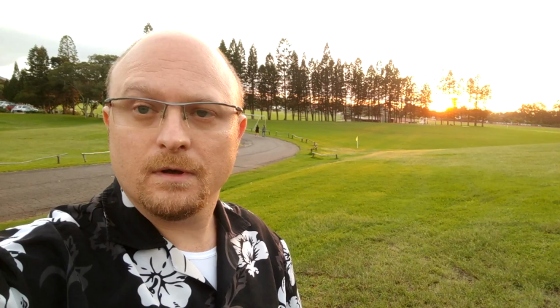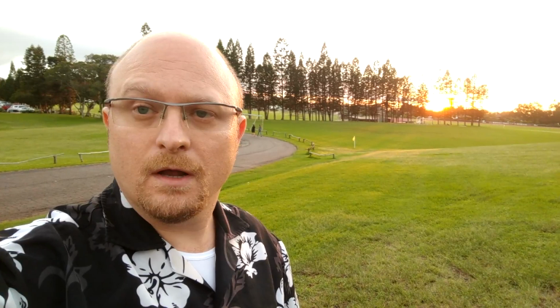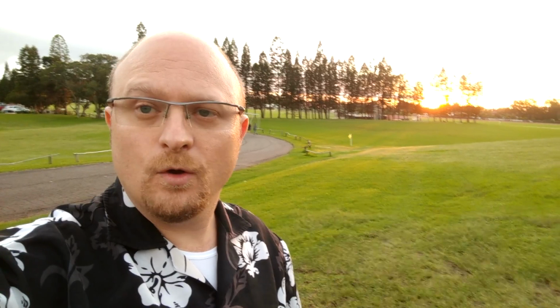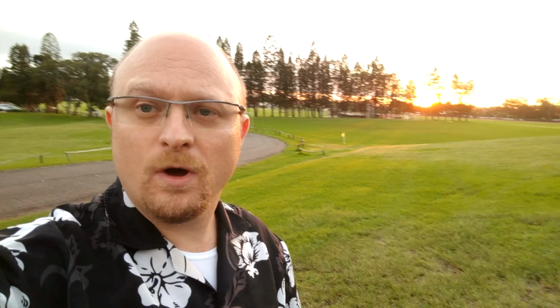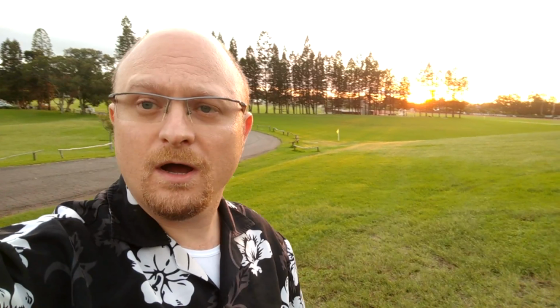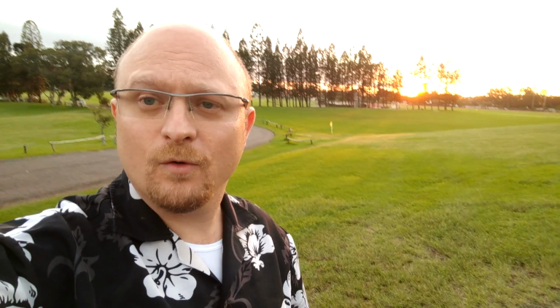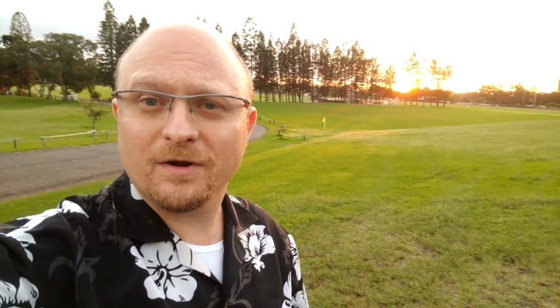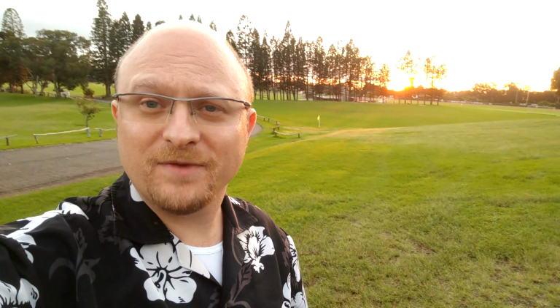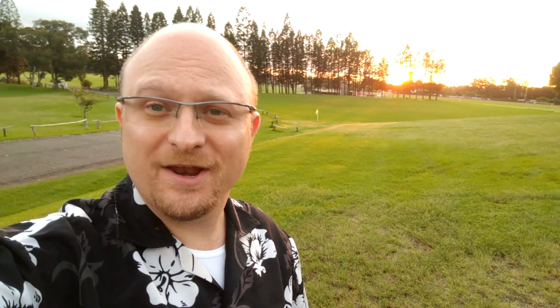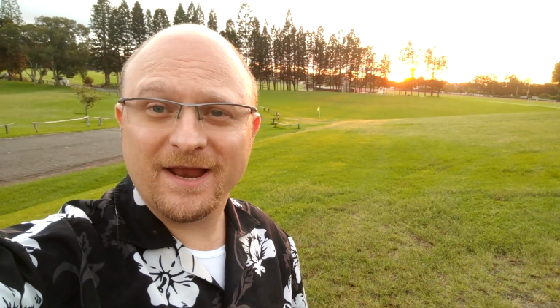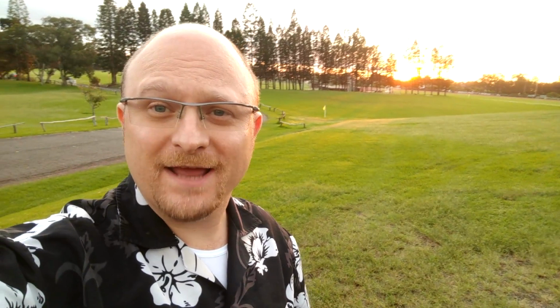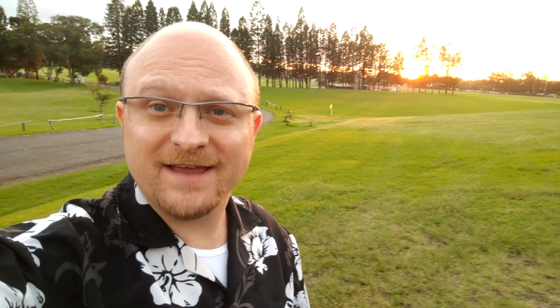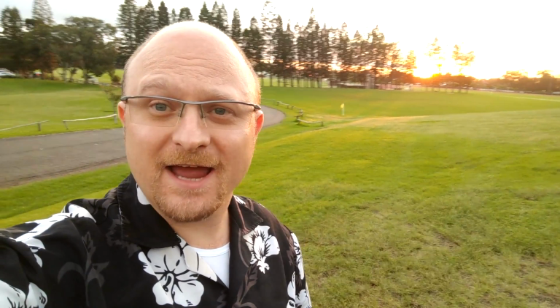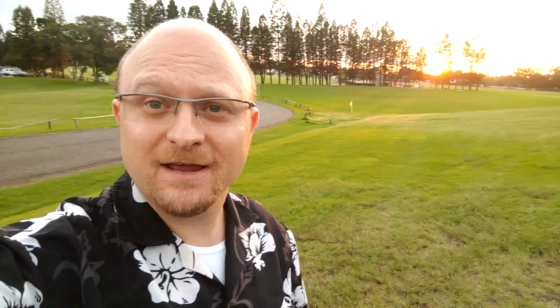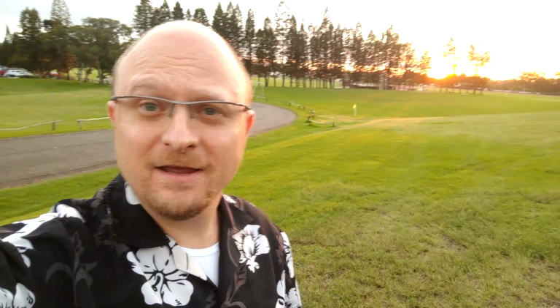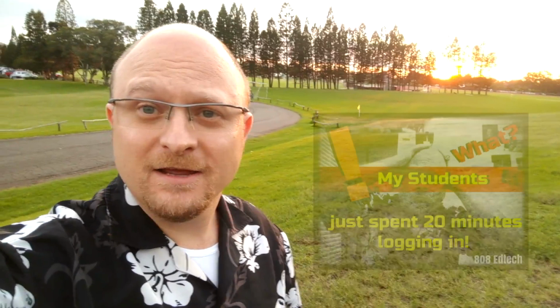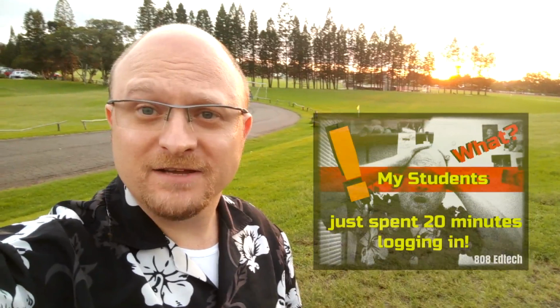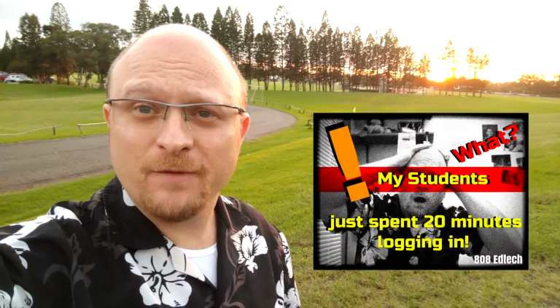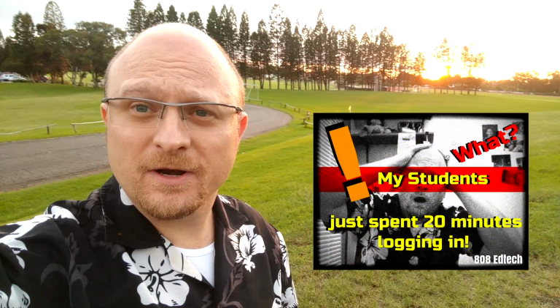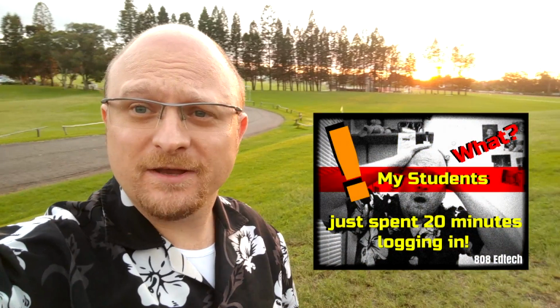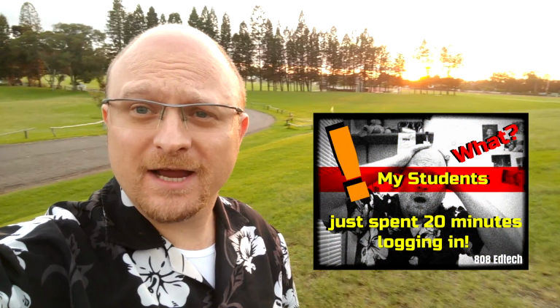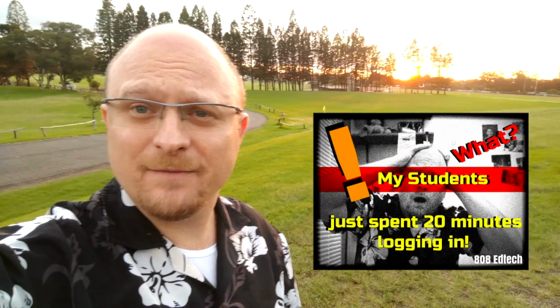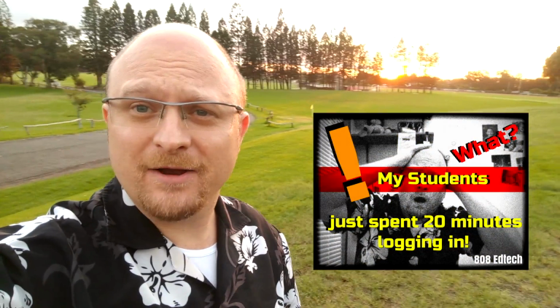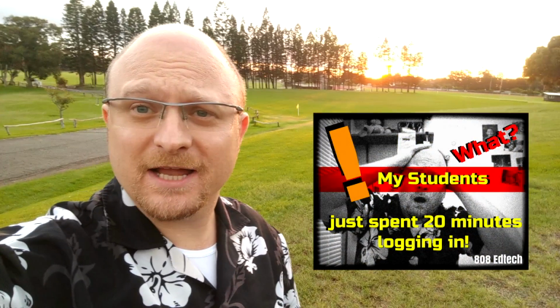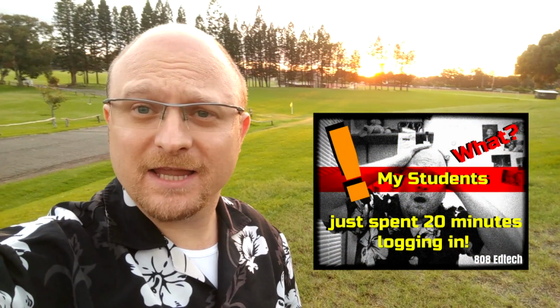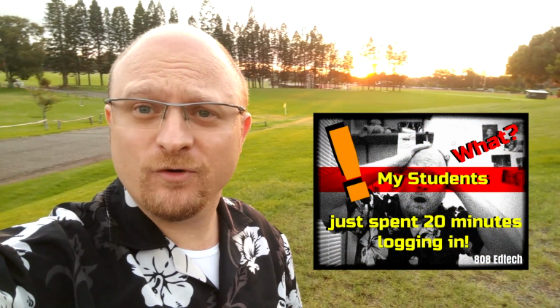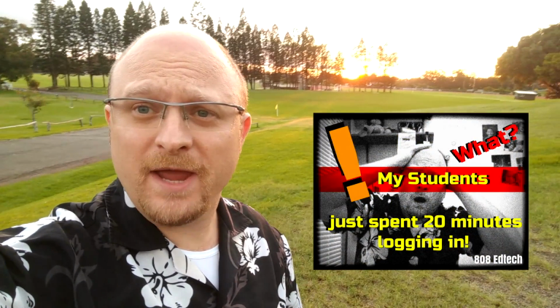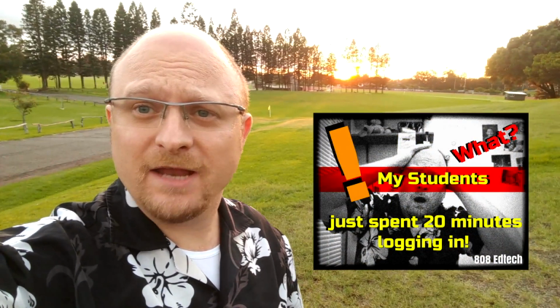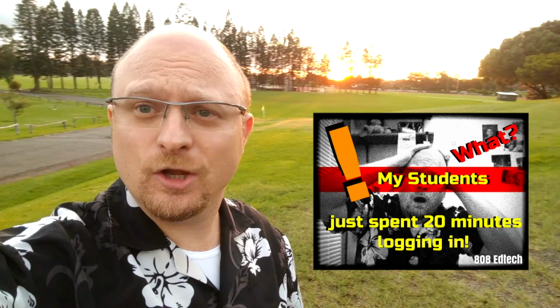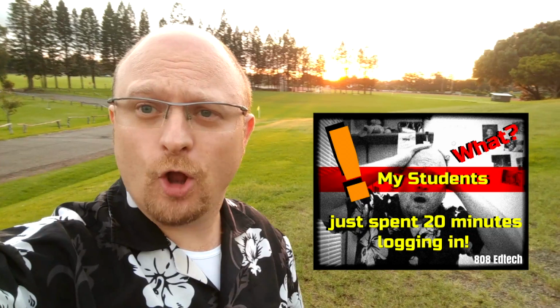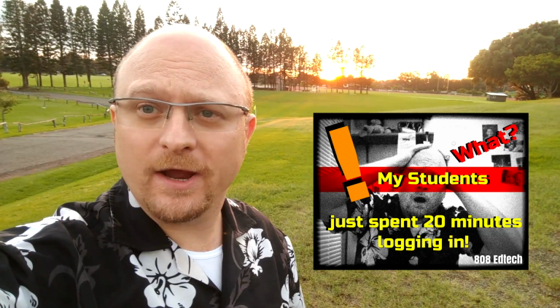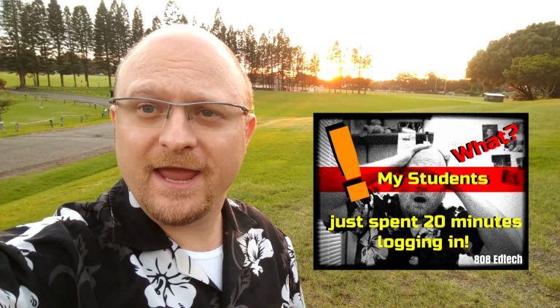Aloha! Welcome to 808 EdTech. Today we're gonna be talking about a clever way to log in.